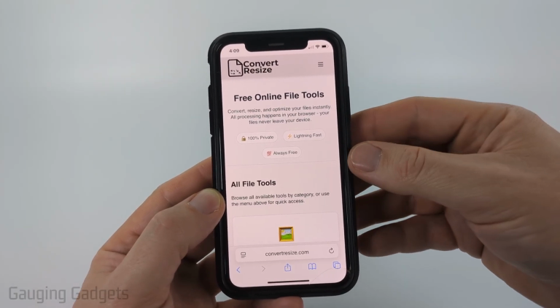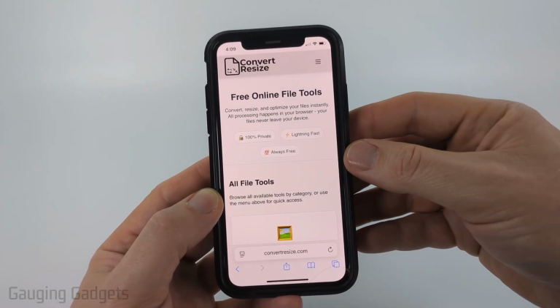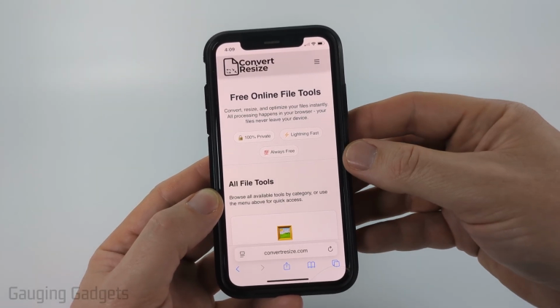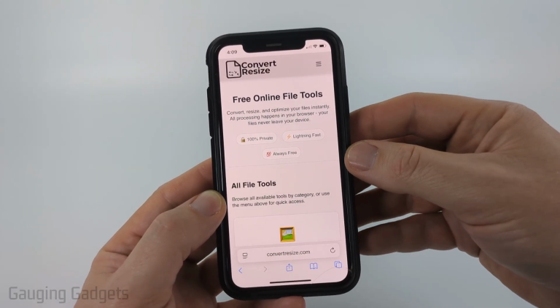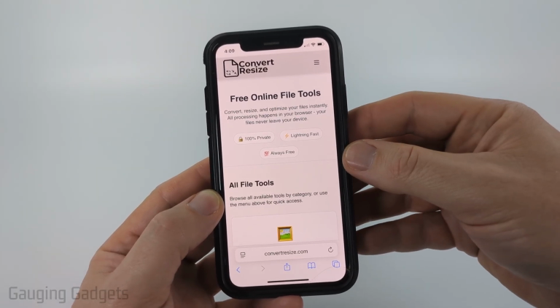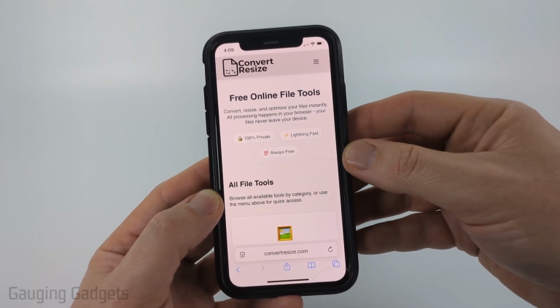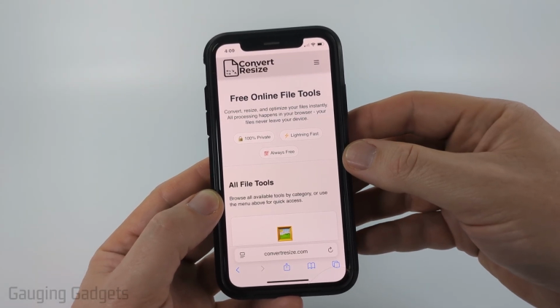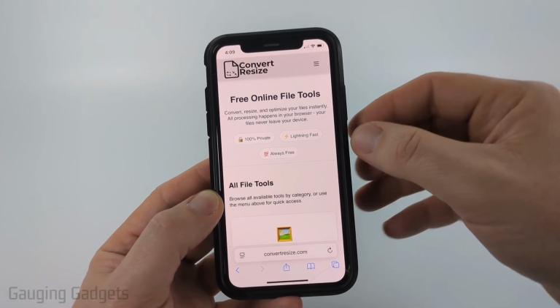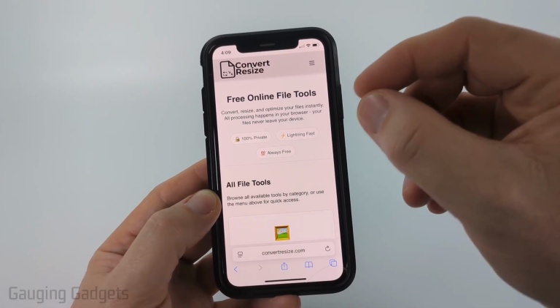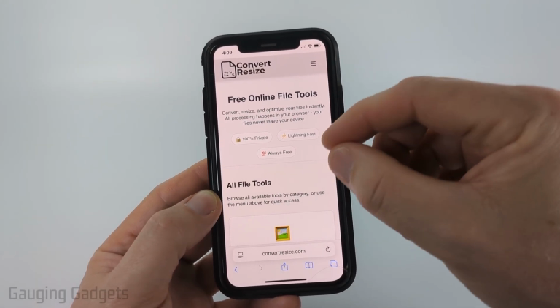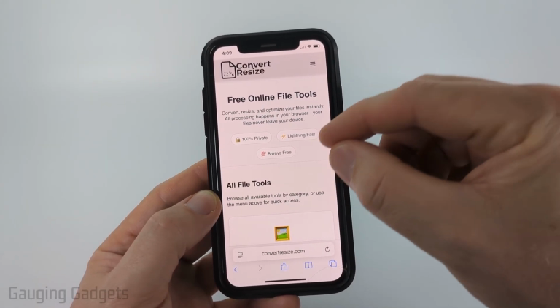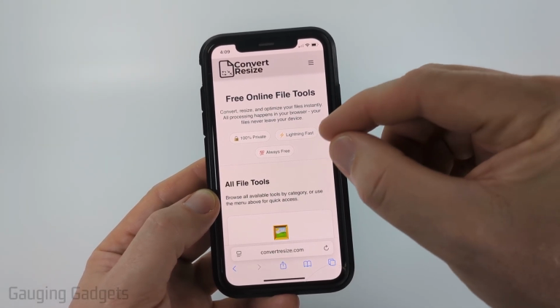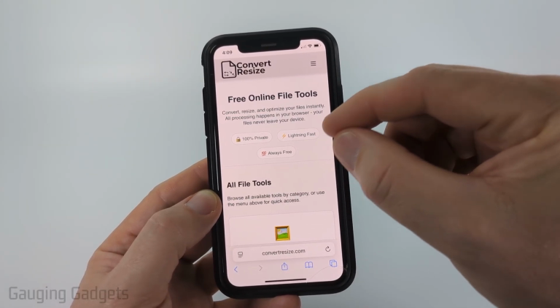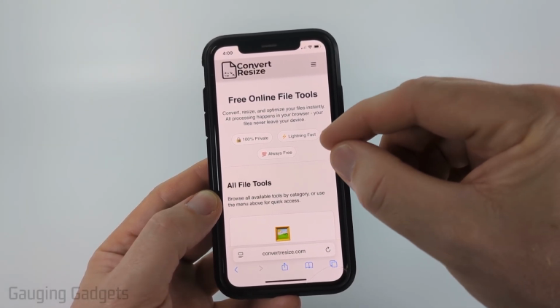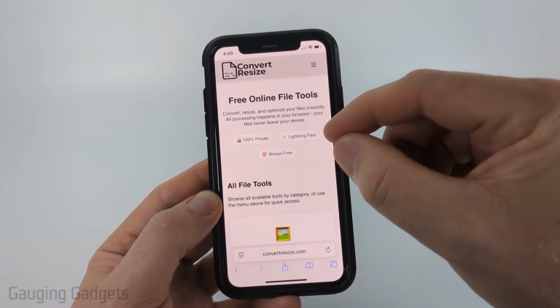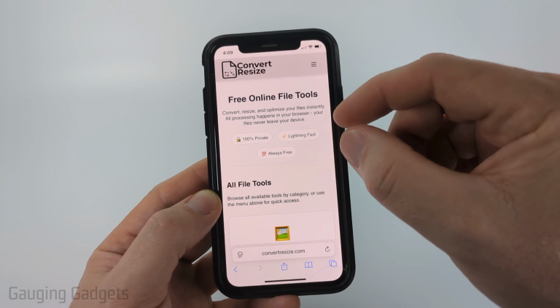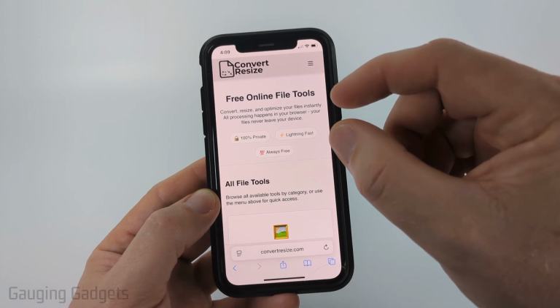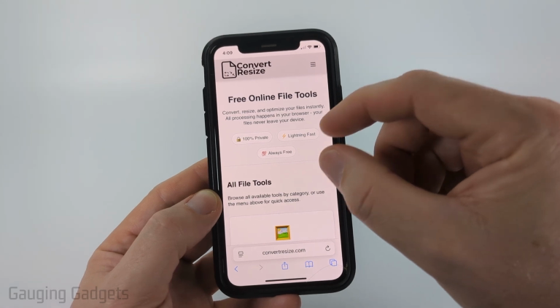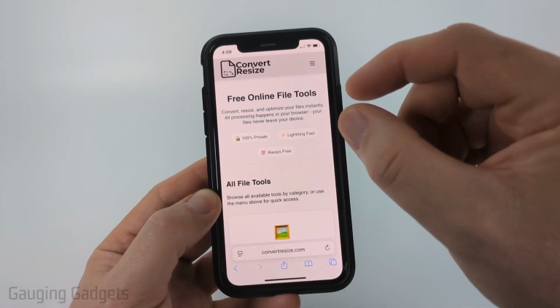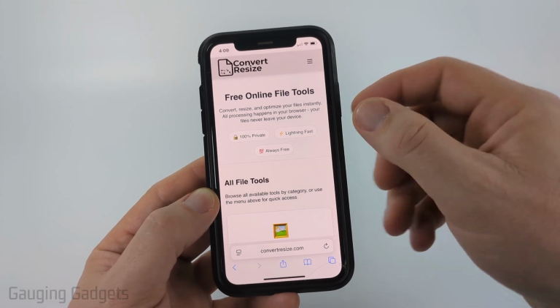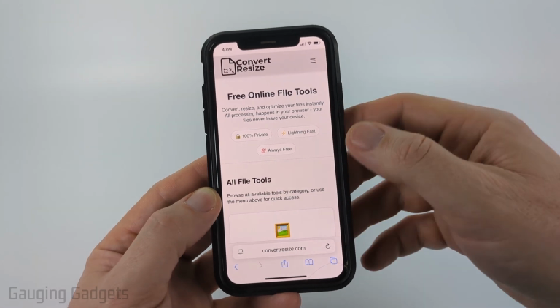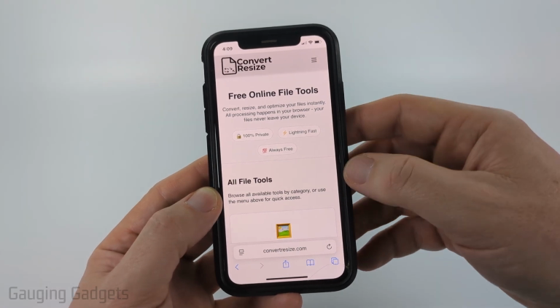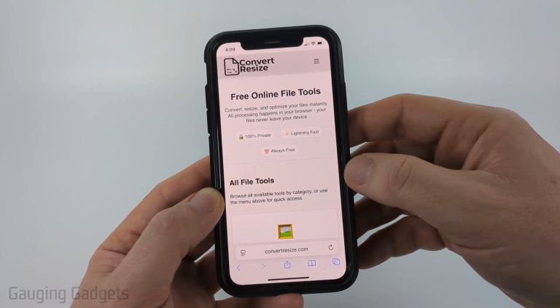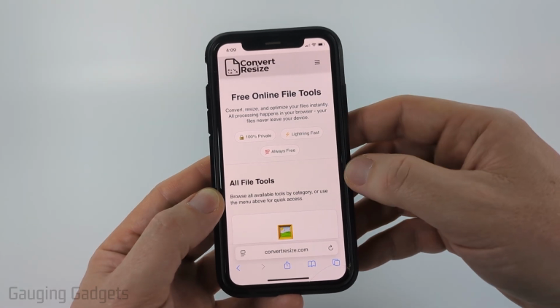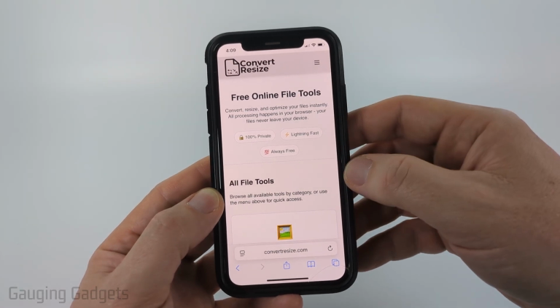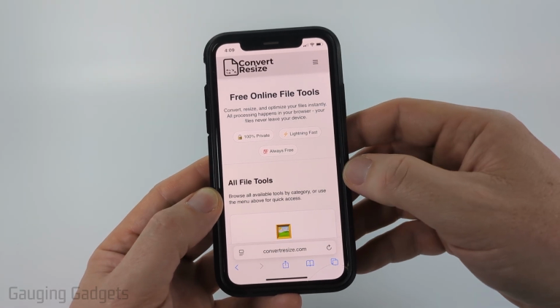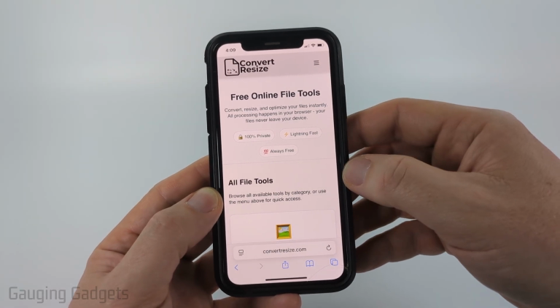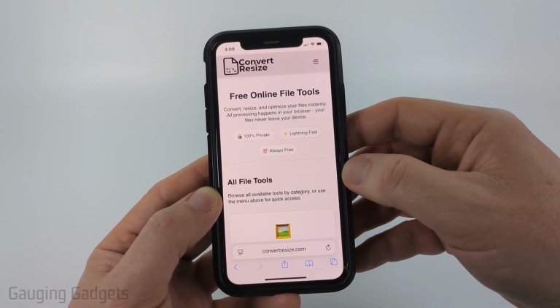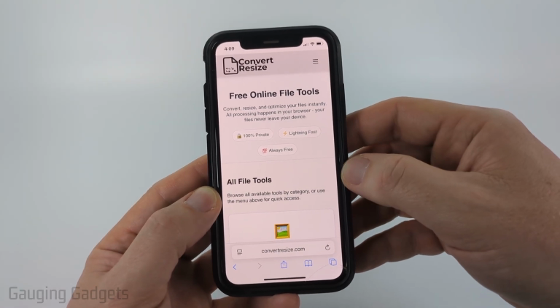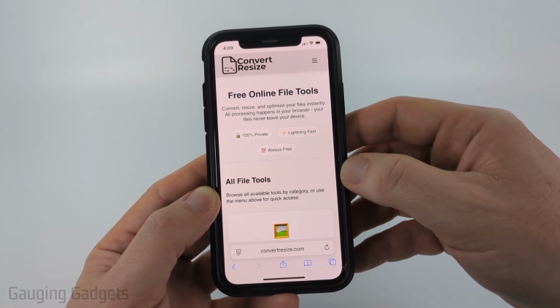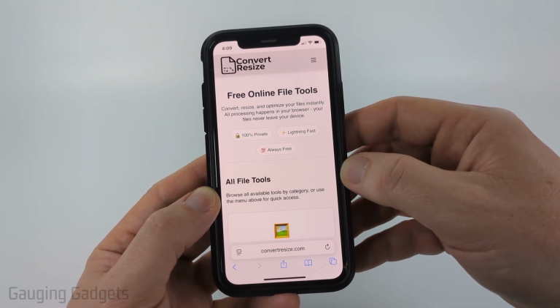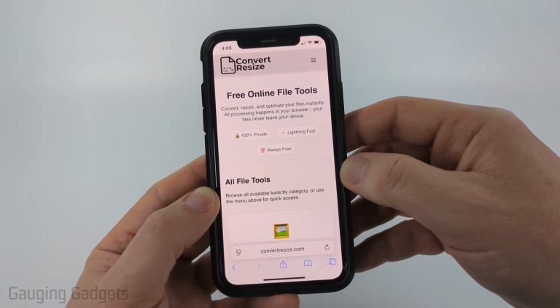All the tools on this website work directly in the browser on your phone. Nothing ever leaves your device.